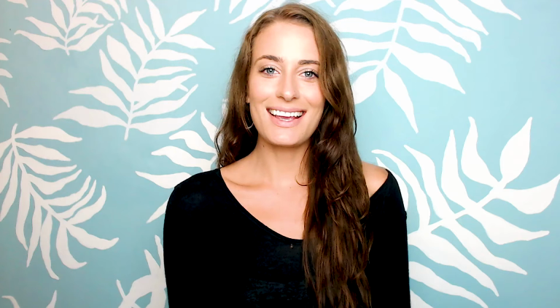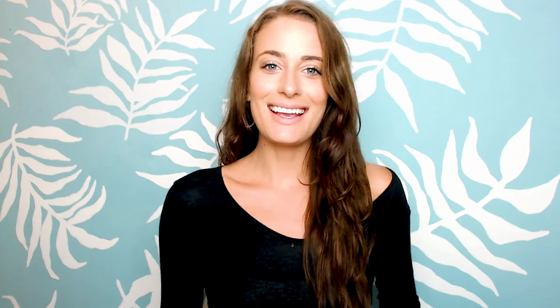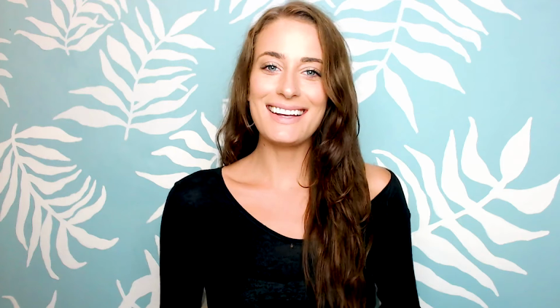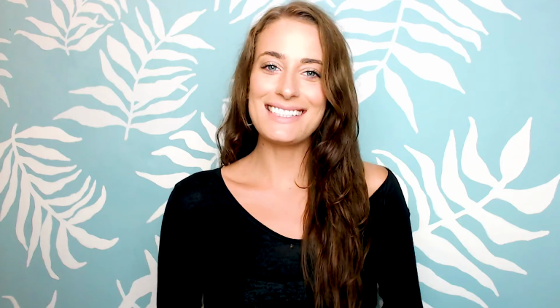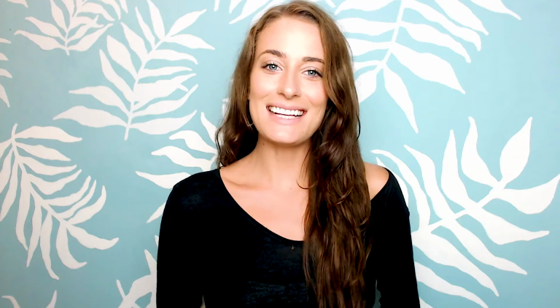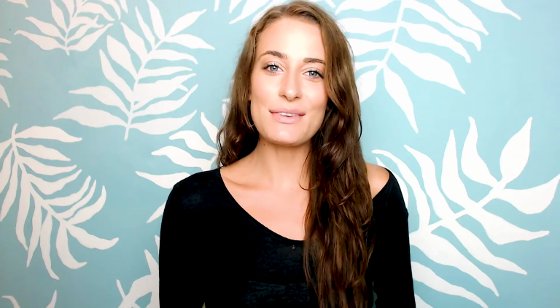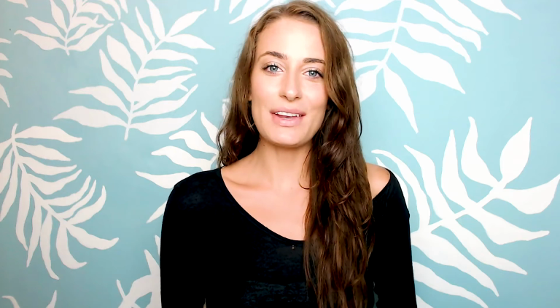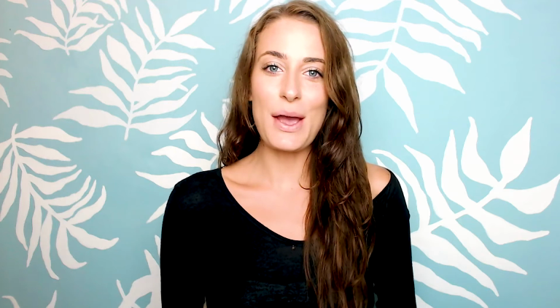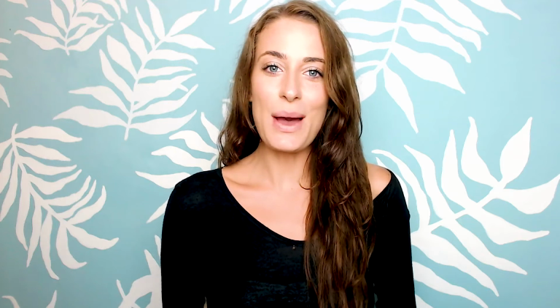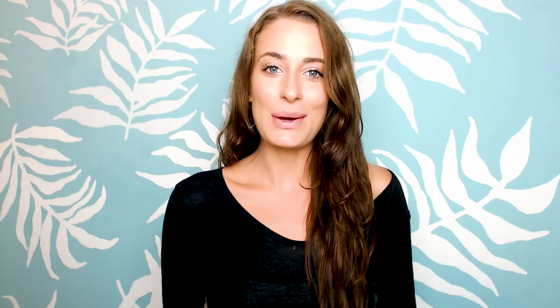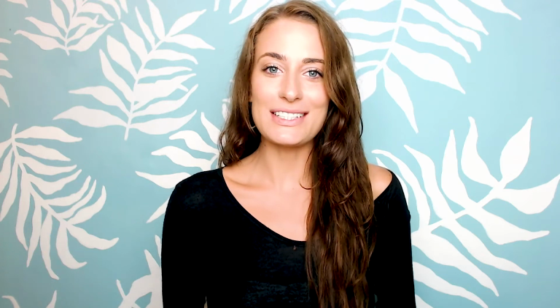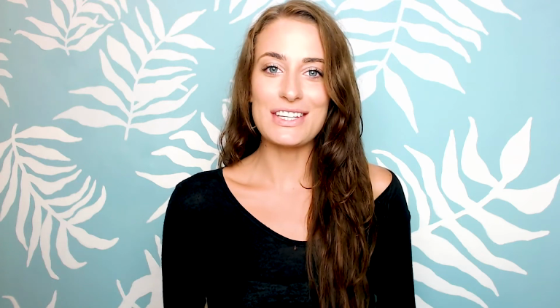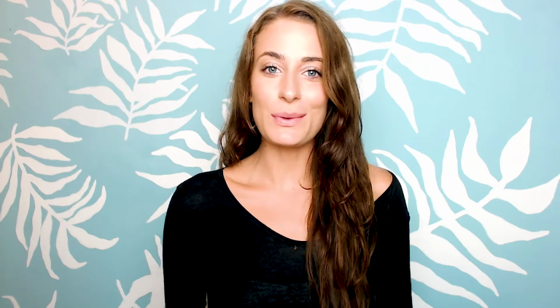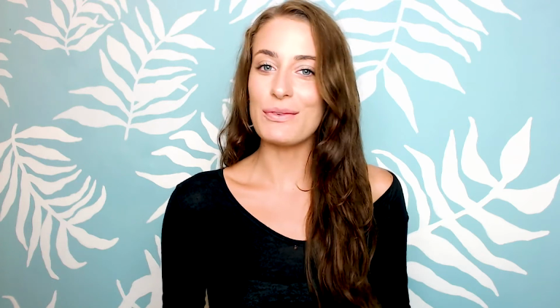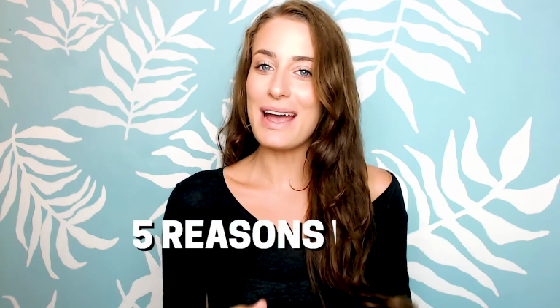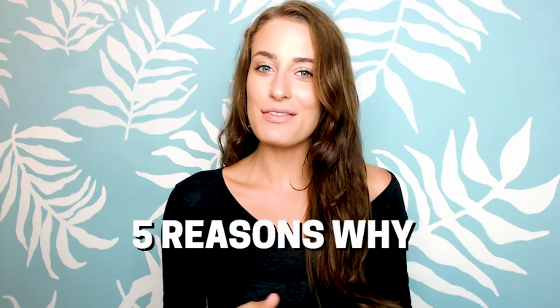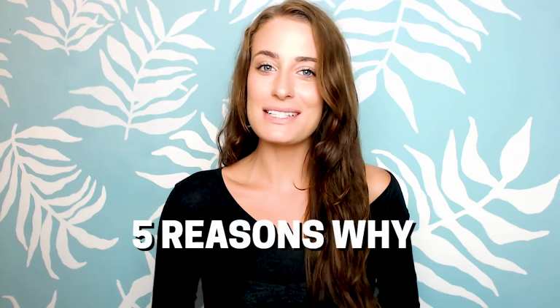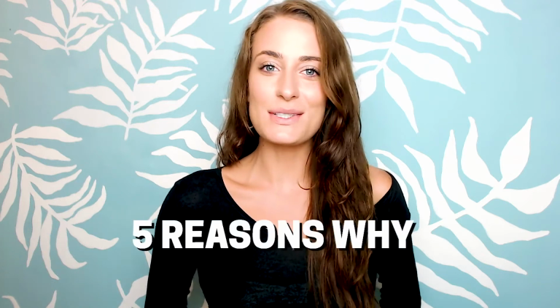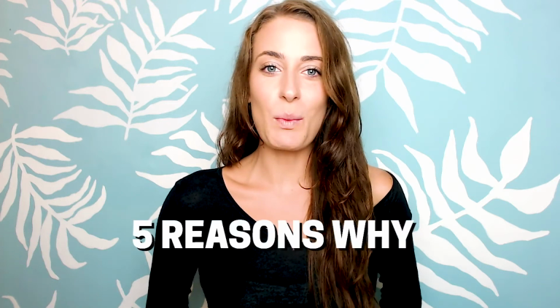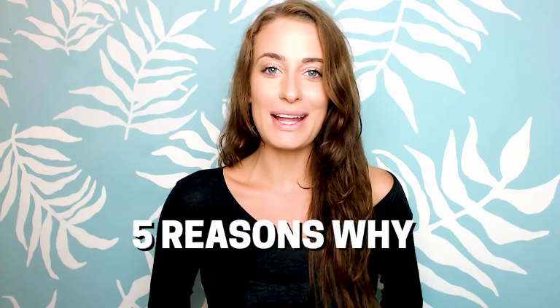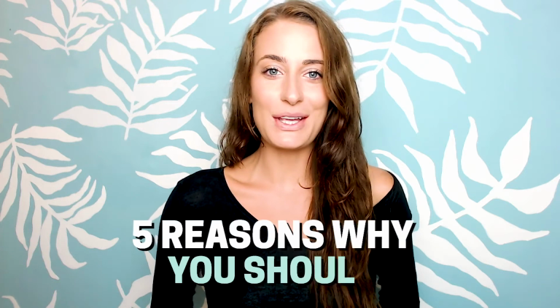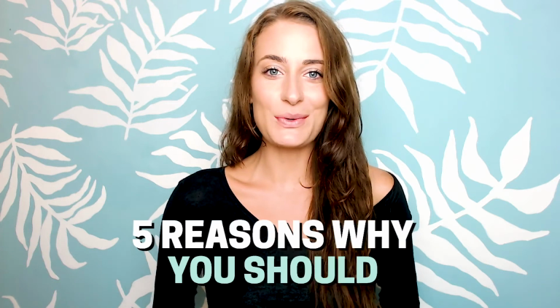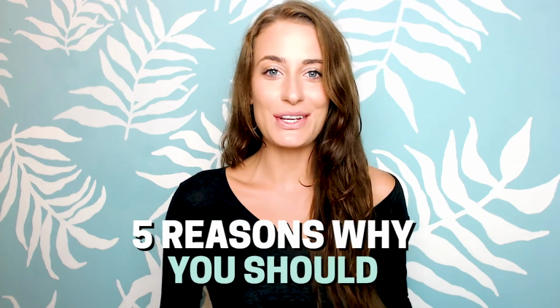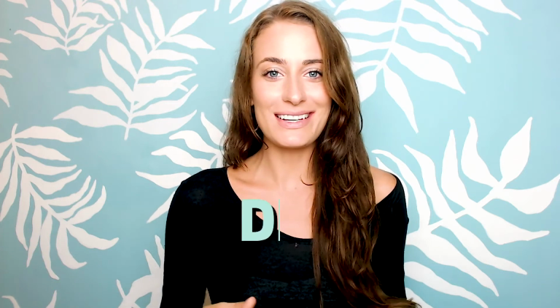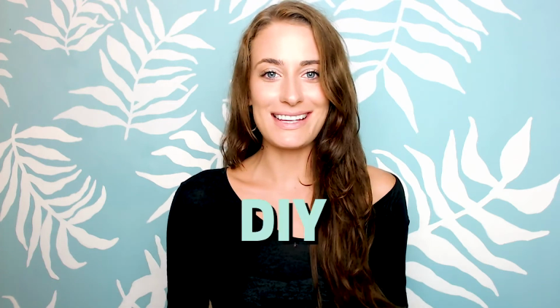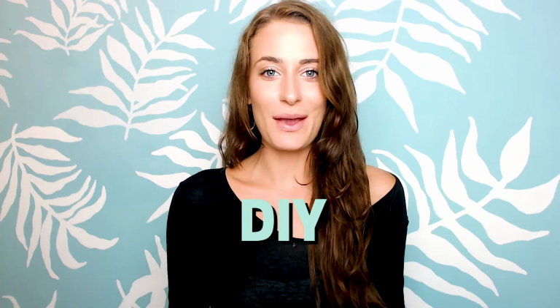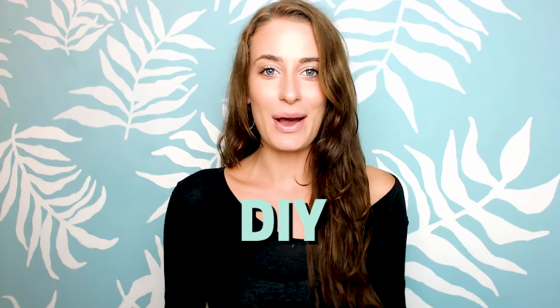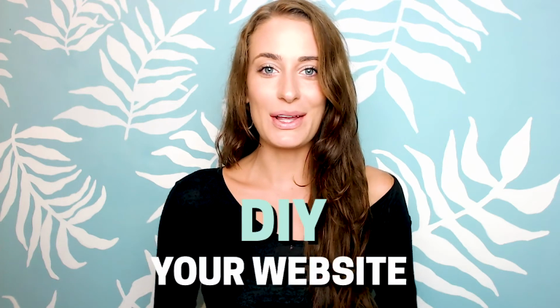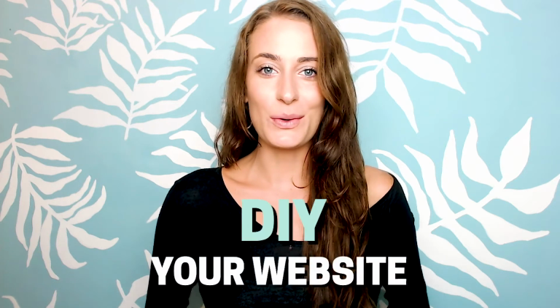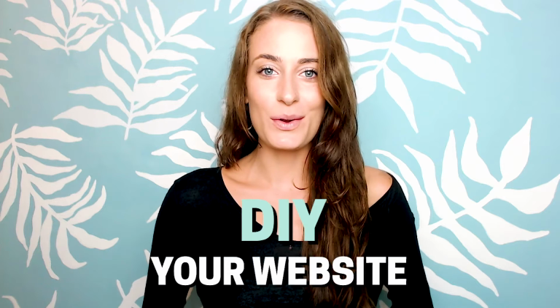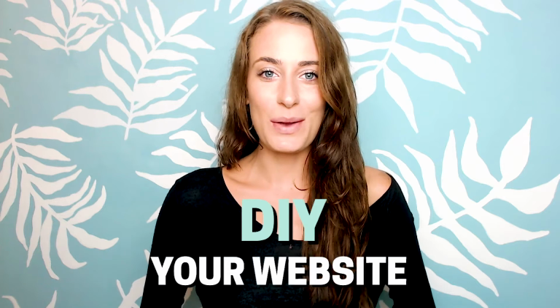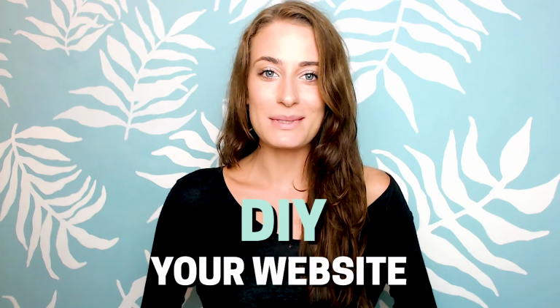In today's video, I wanted to share with you five reasons why you should DIY your website.